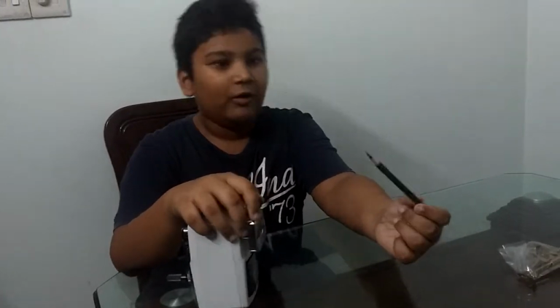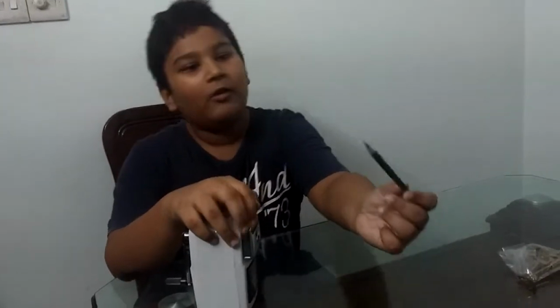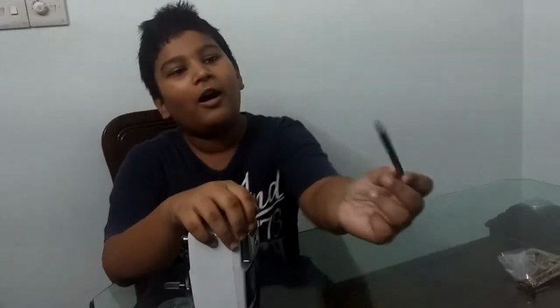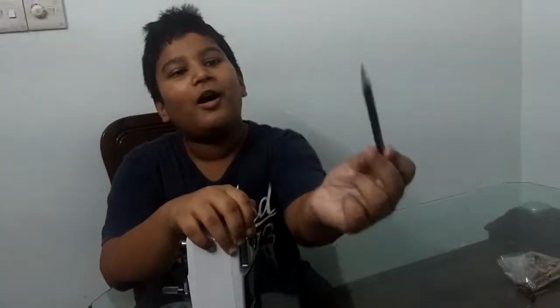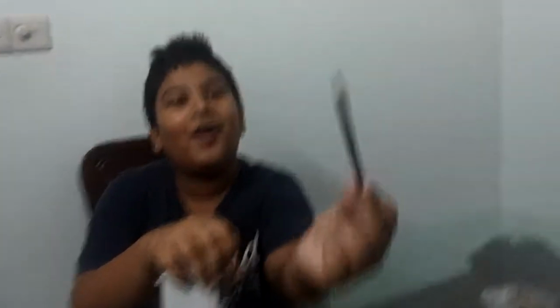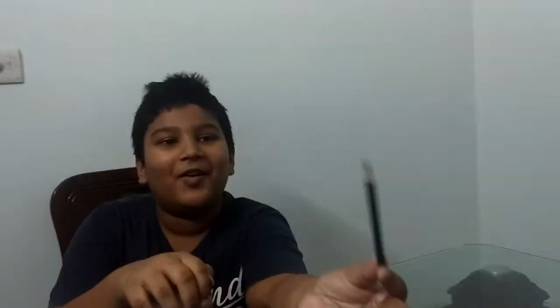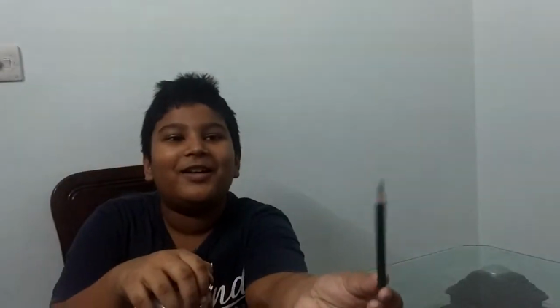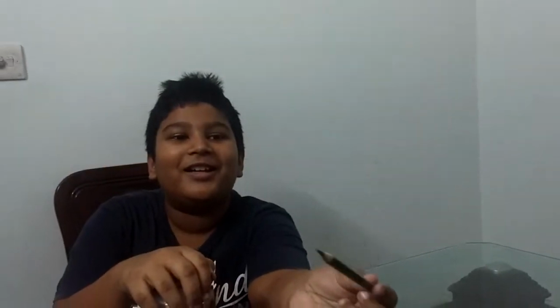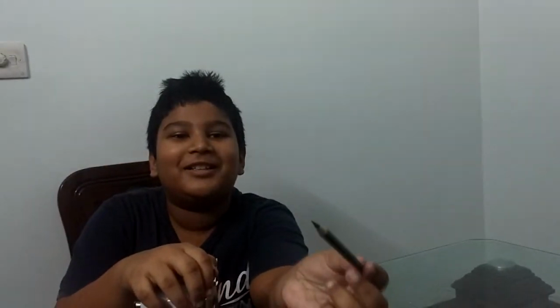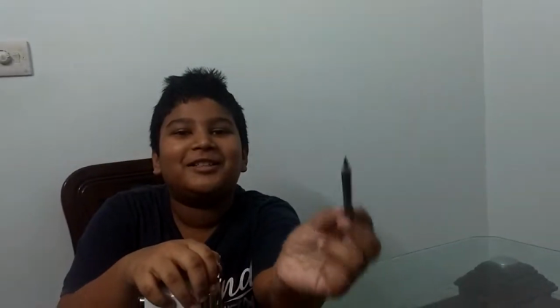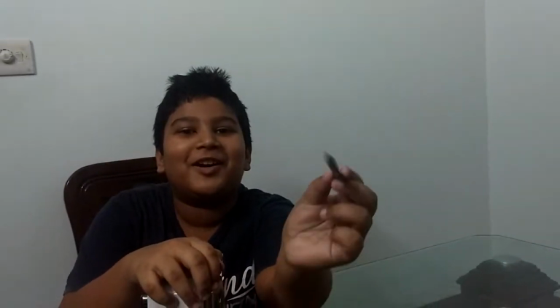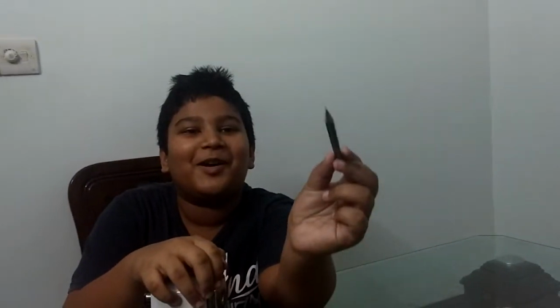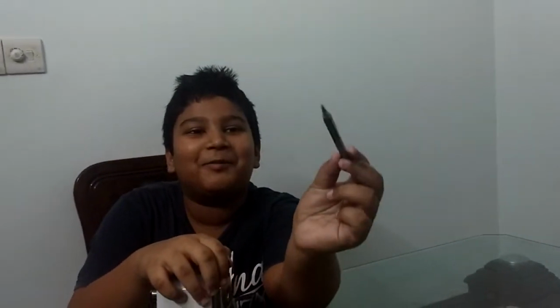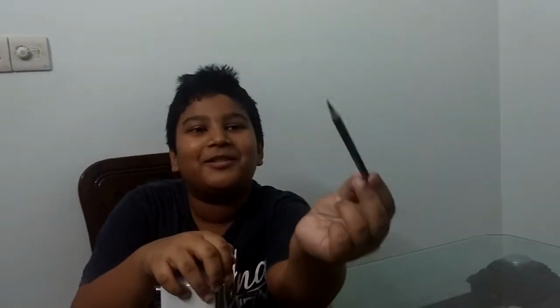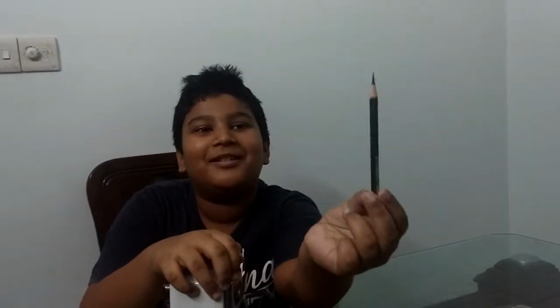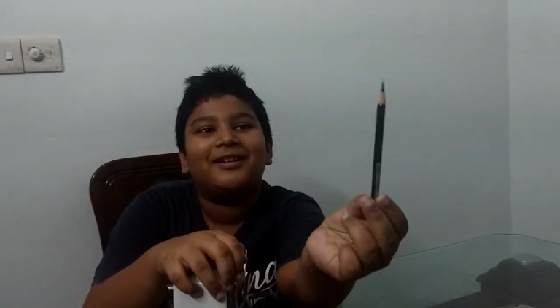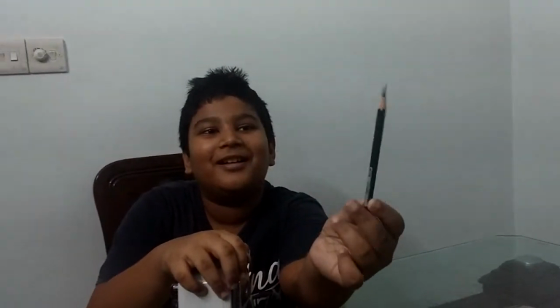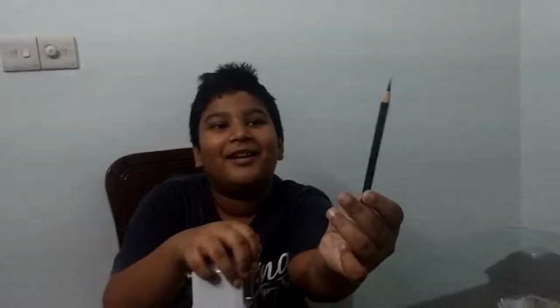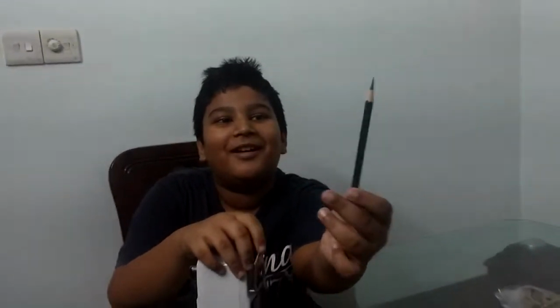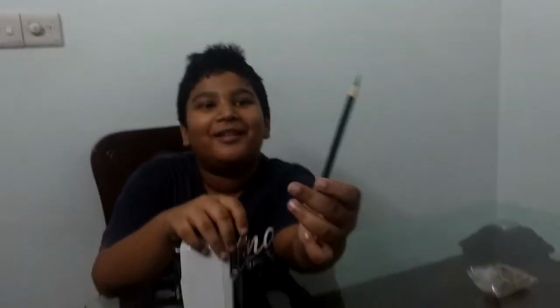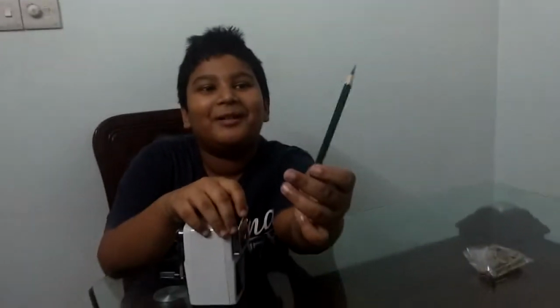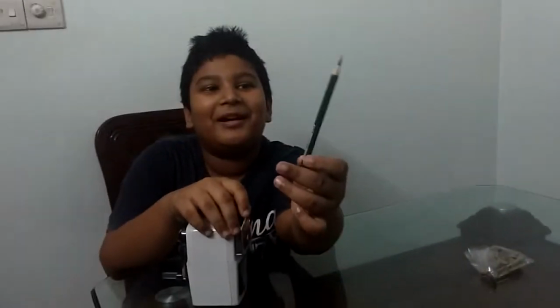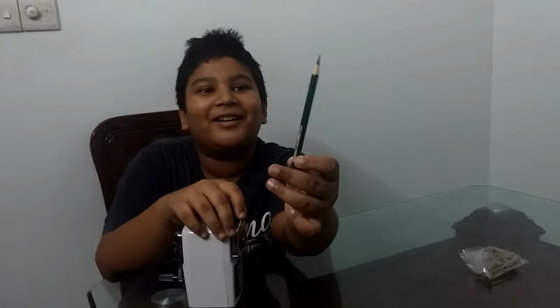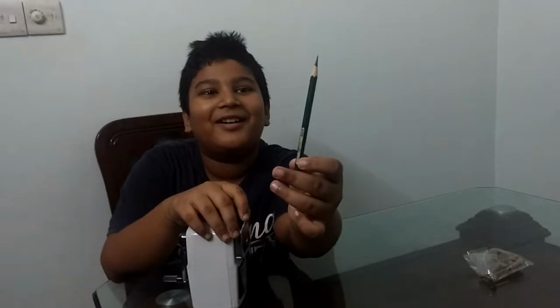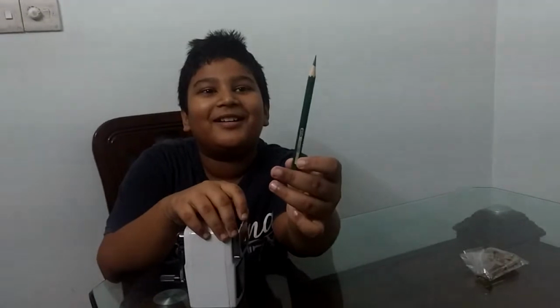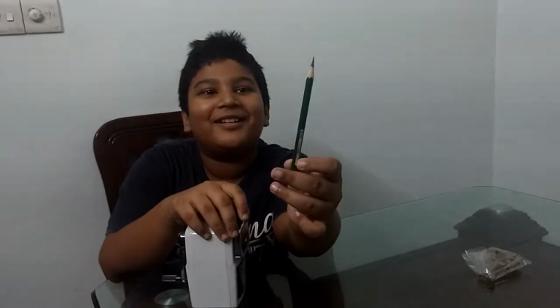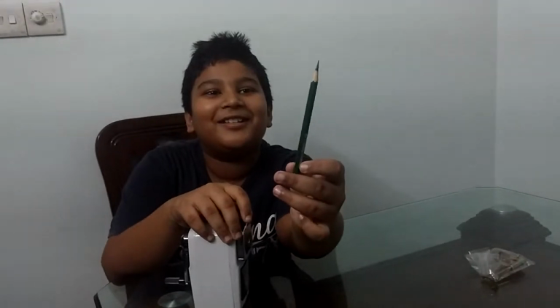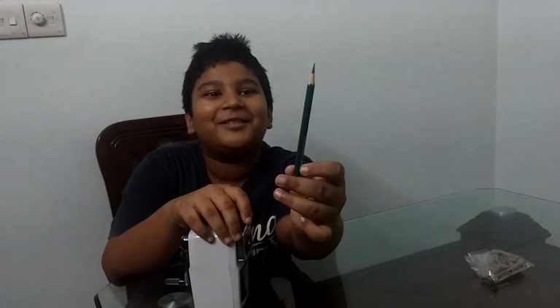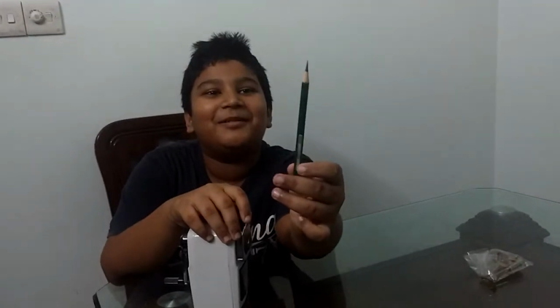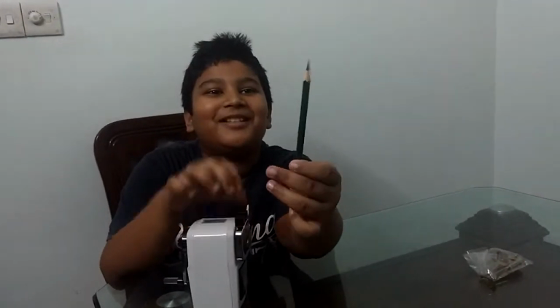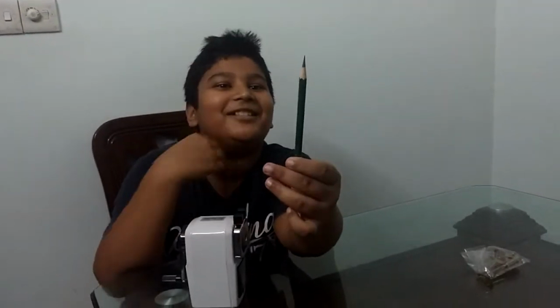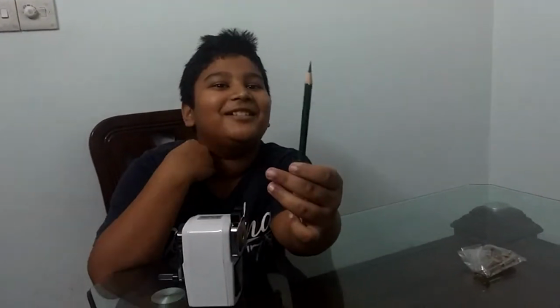Oh, it is sharp. Oh my god, it is too much.